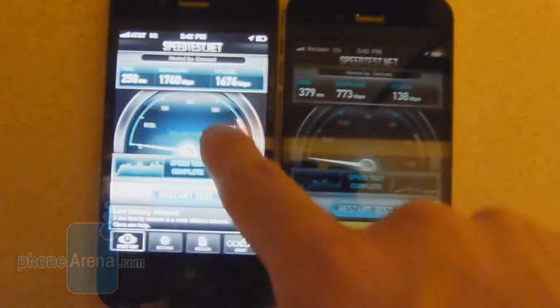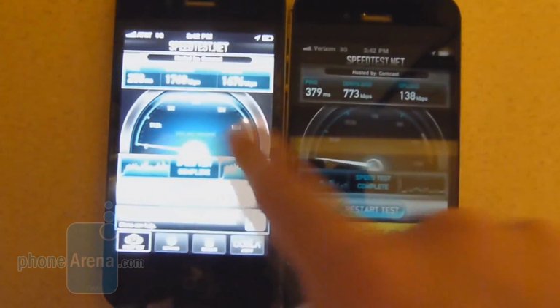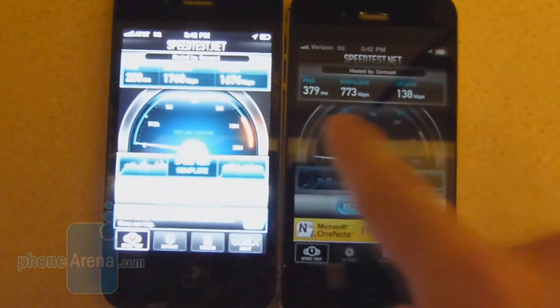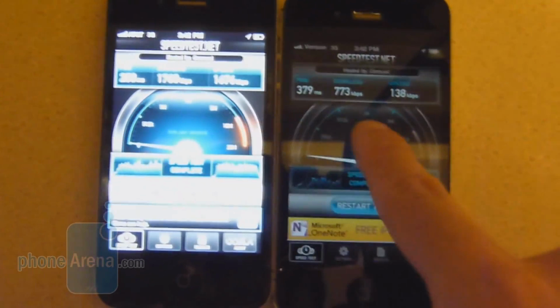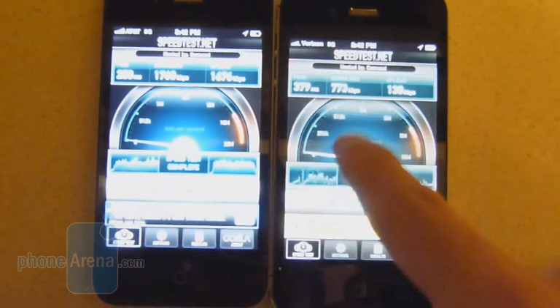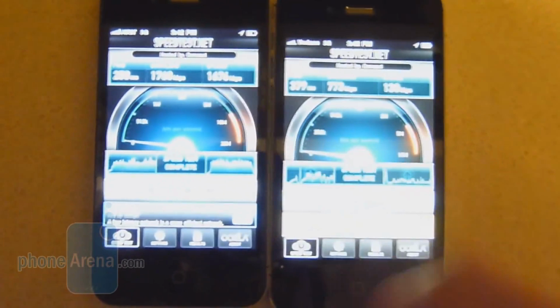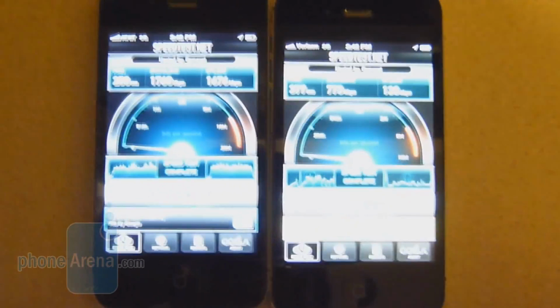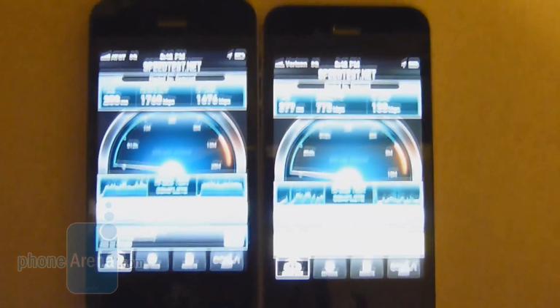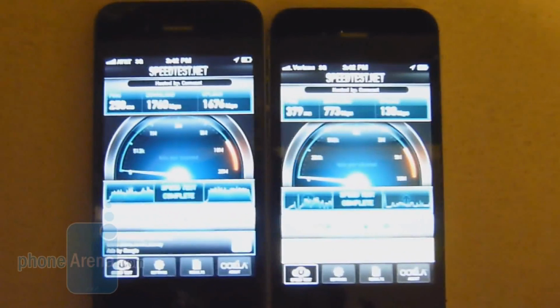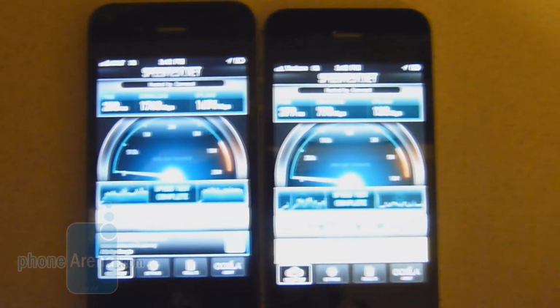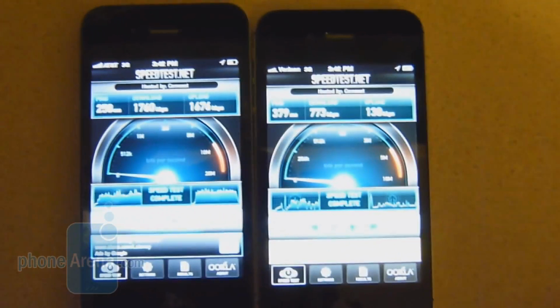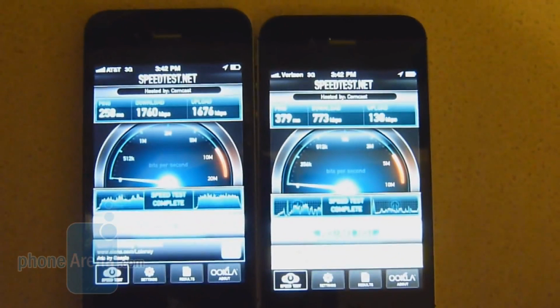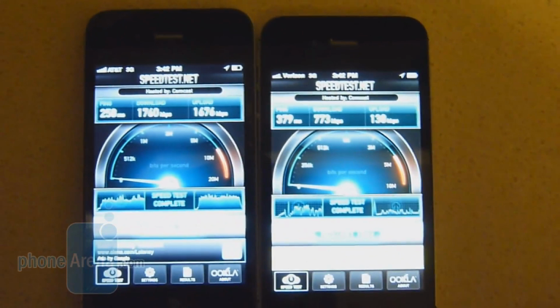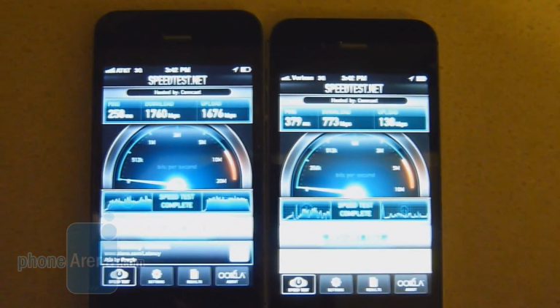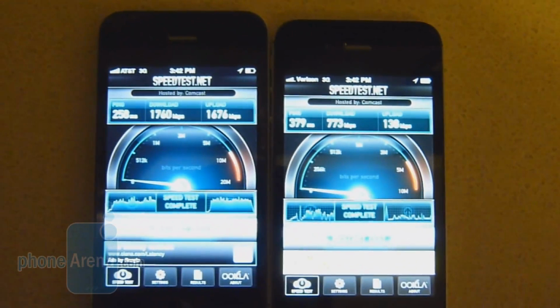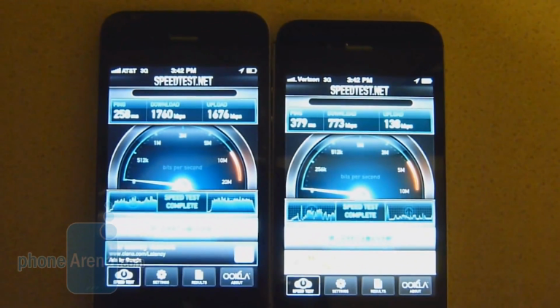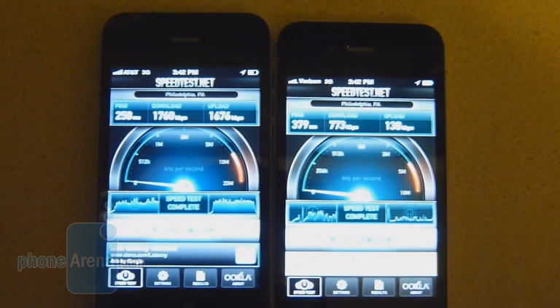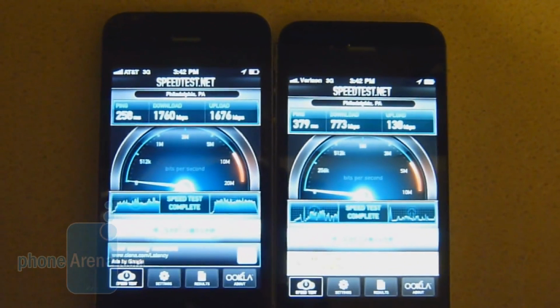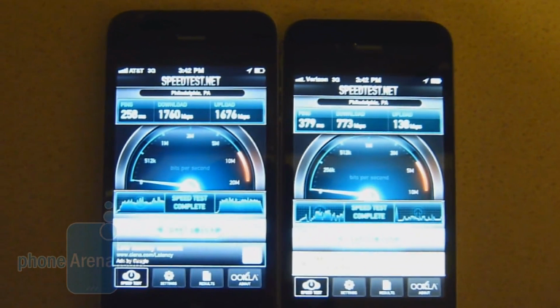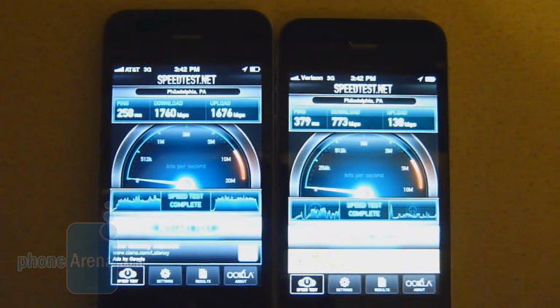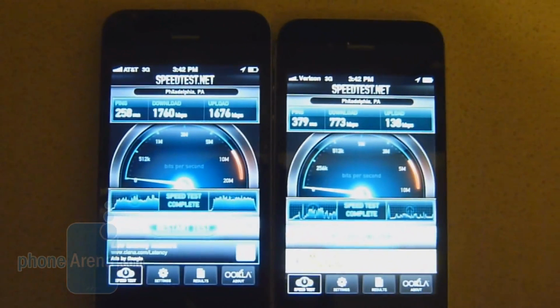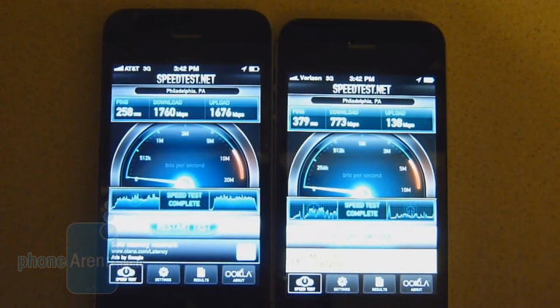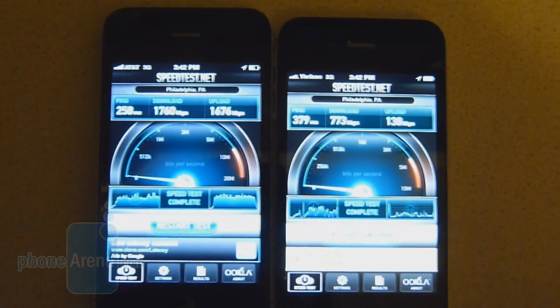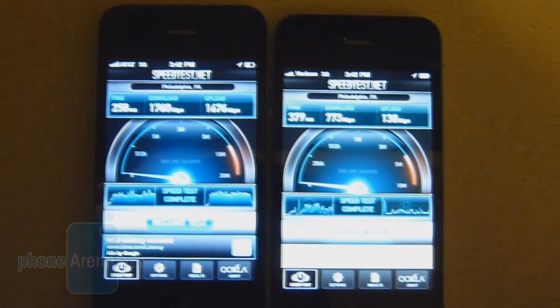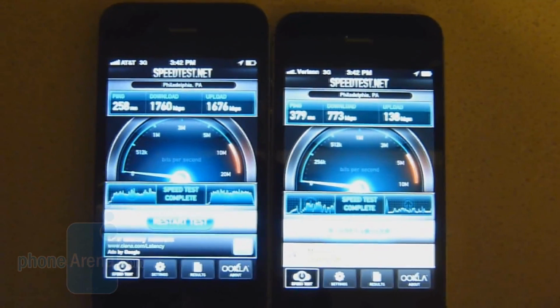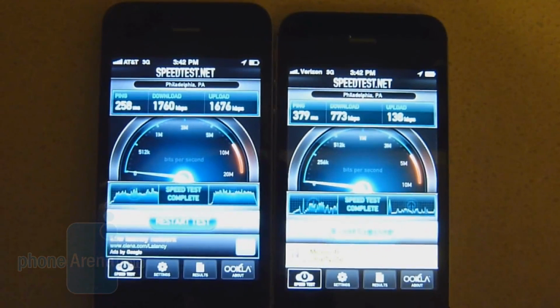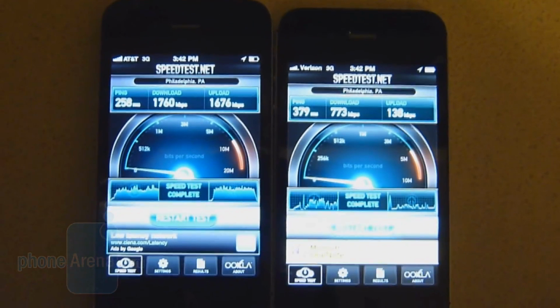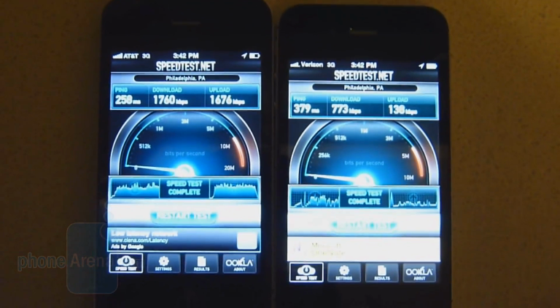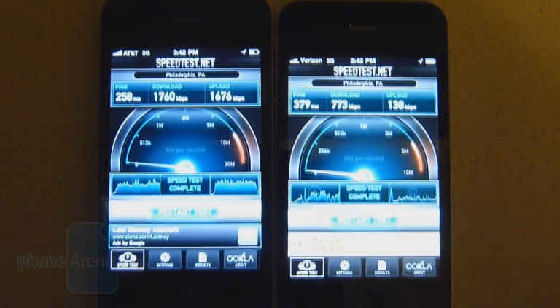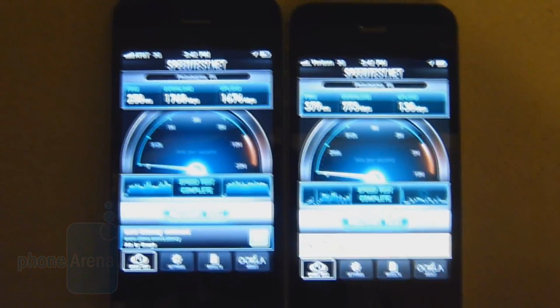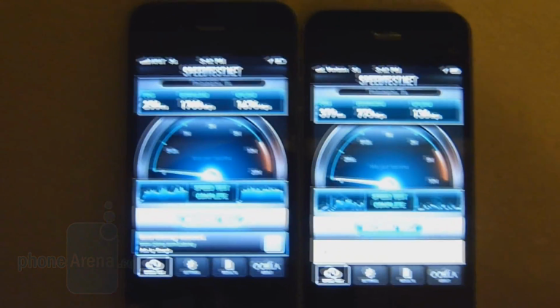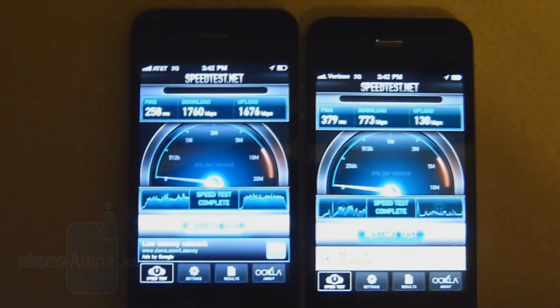So time after time, we've seen that the AT&T iPhone 4 excels when it comes to data speeds.